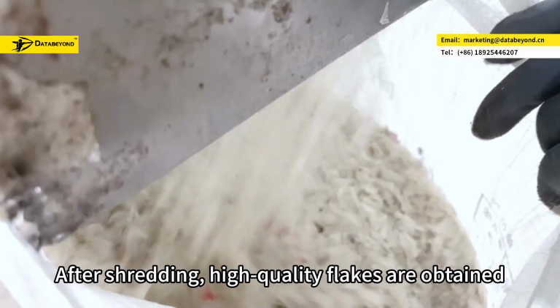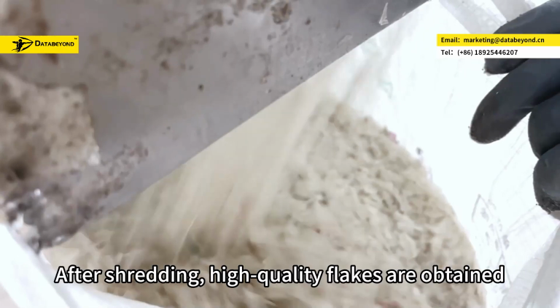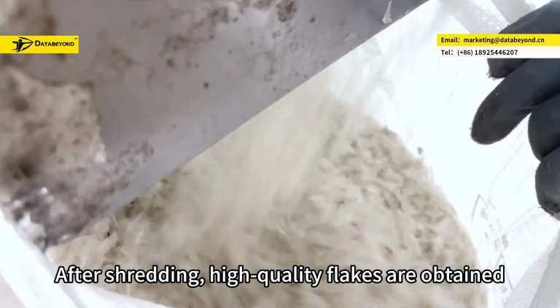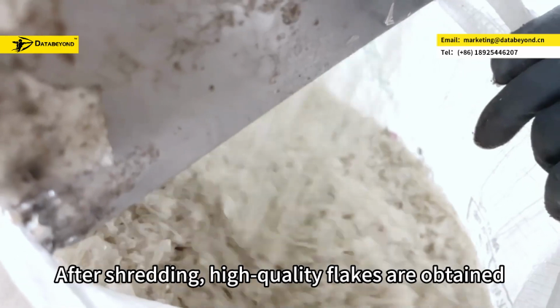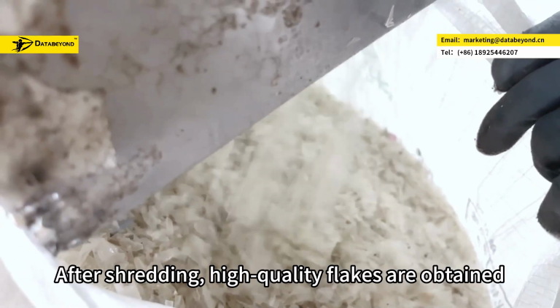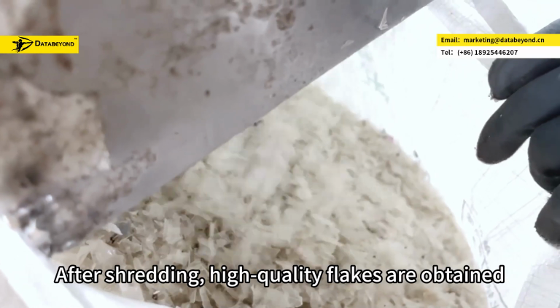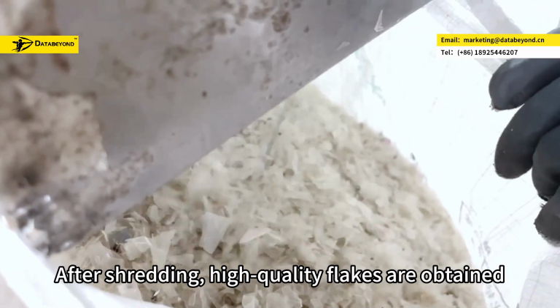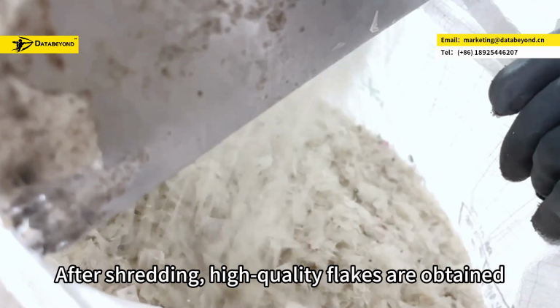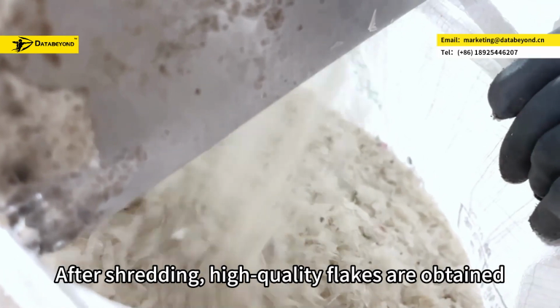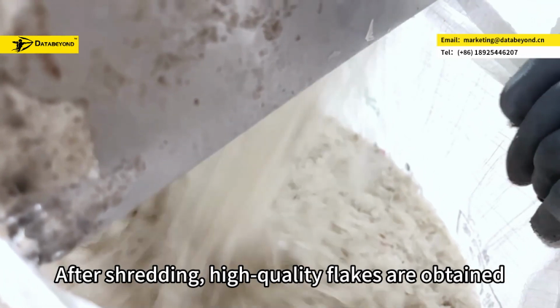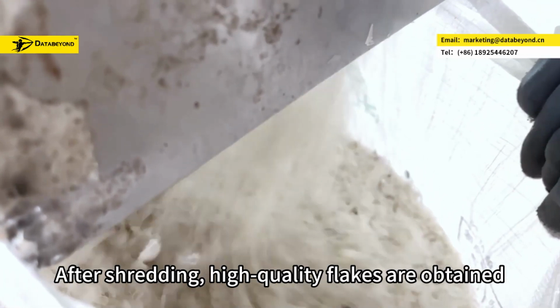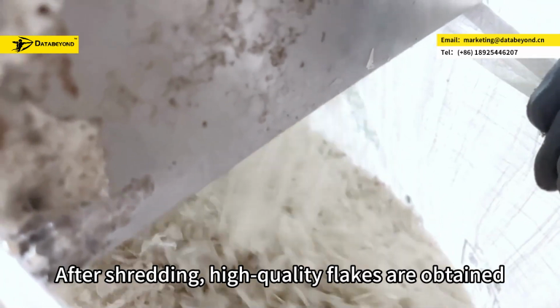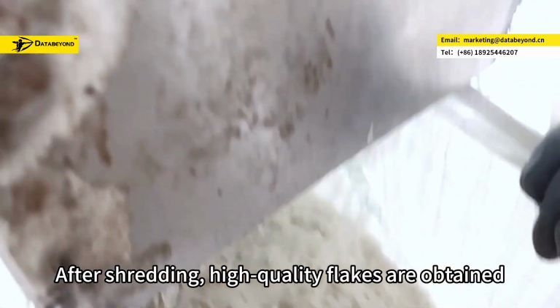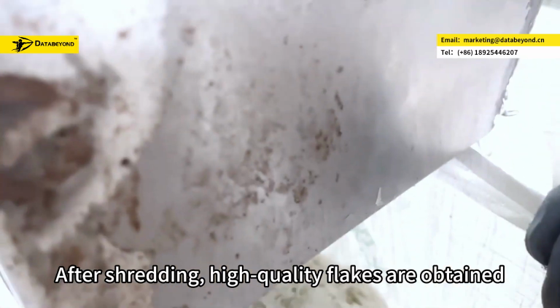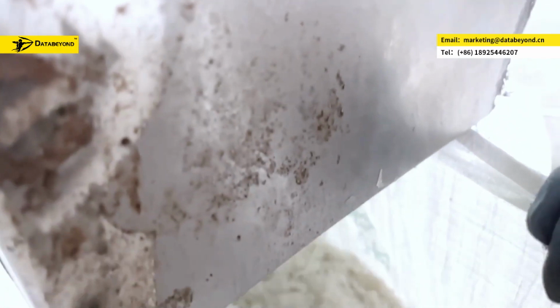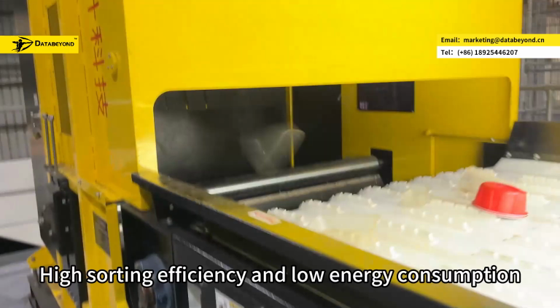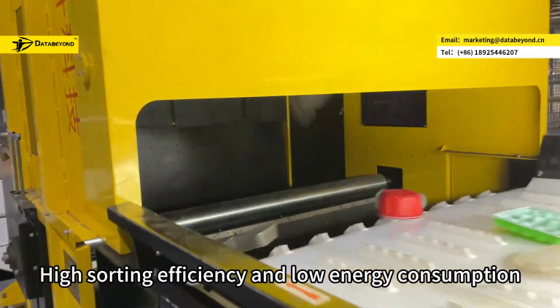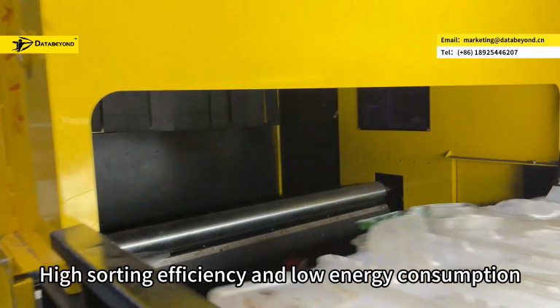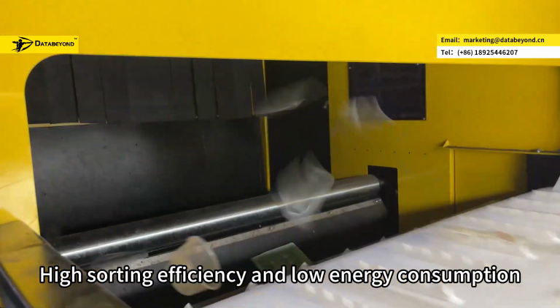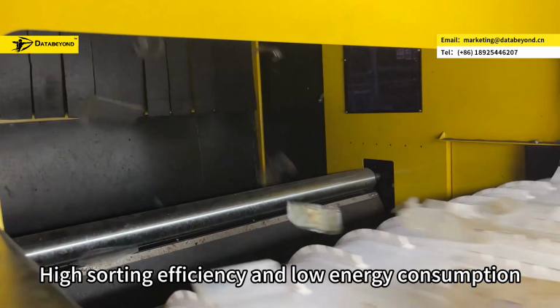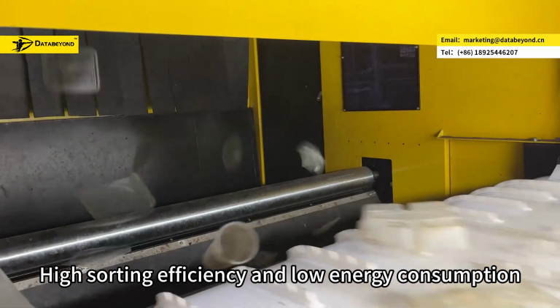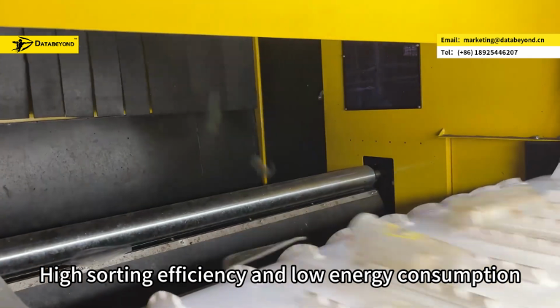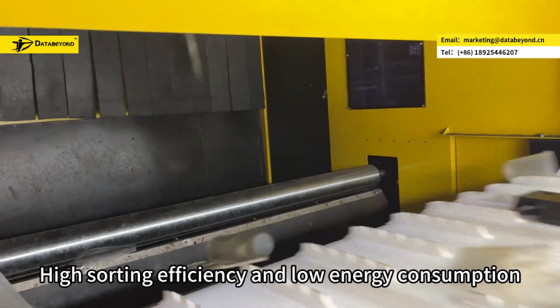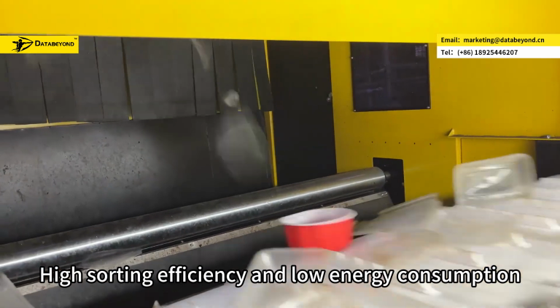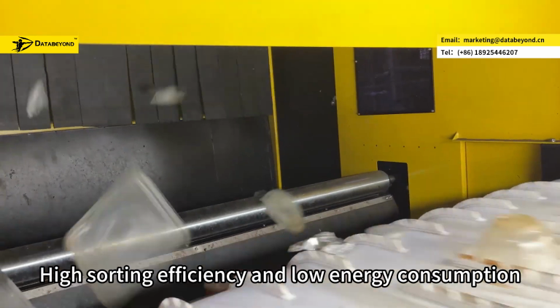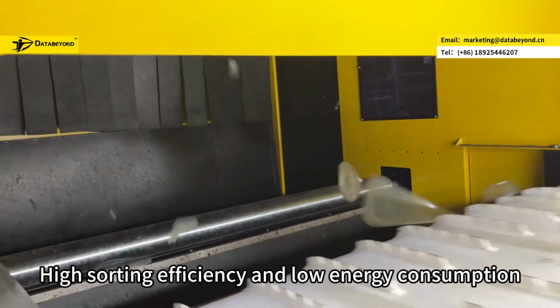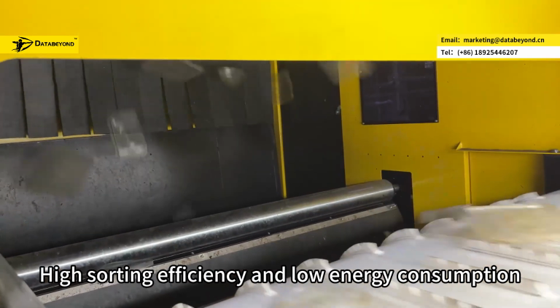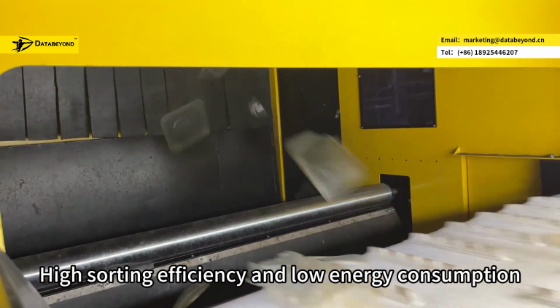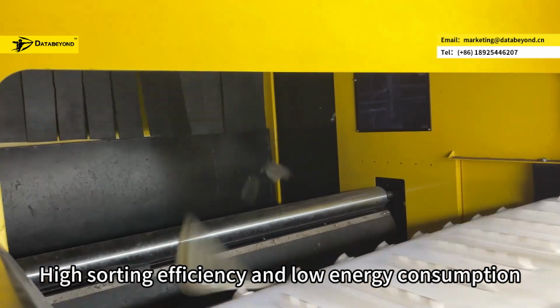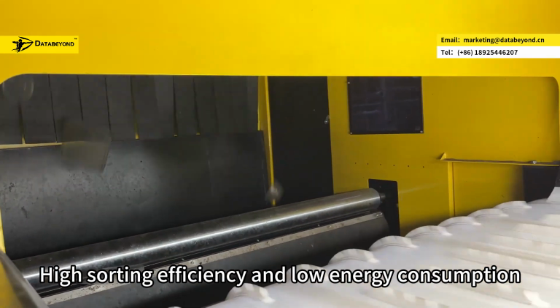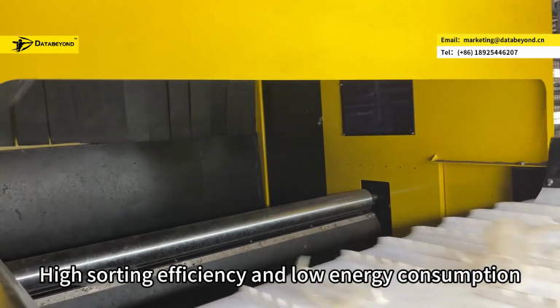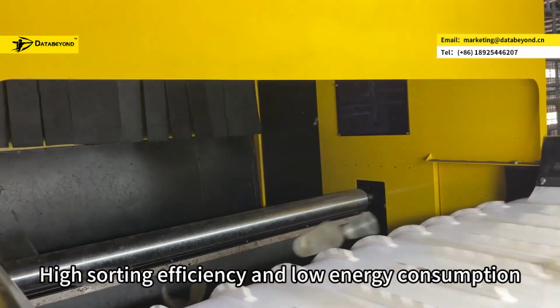After shredding, high-quality flakes are obtained, with high sorting efficiency and low energy consumption.